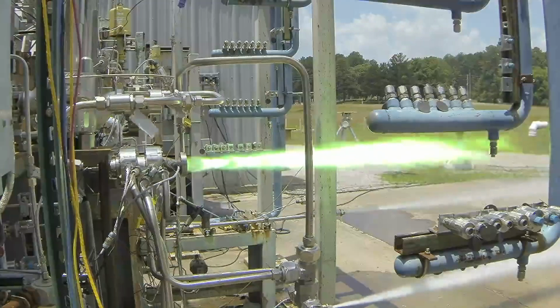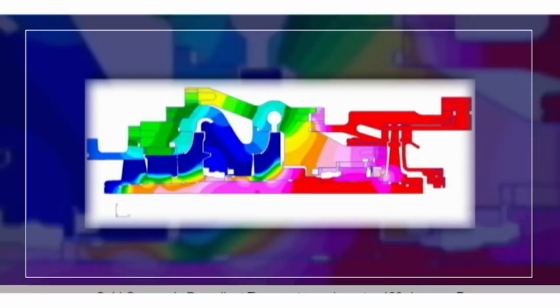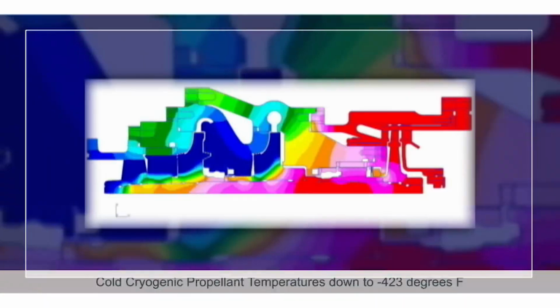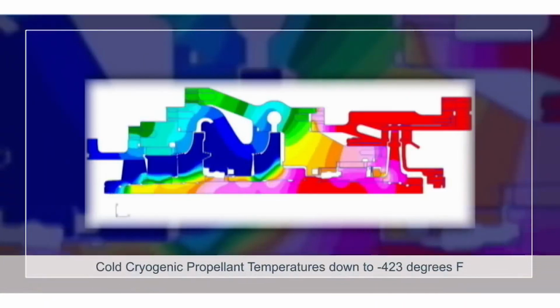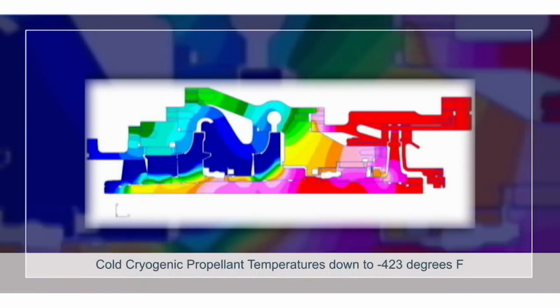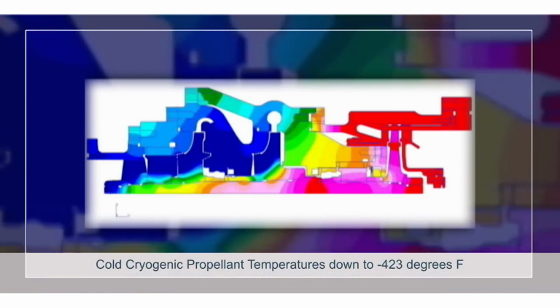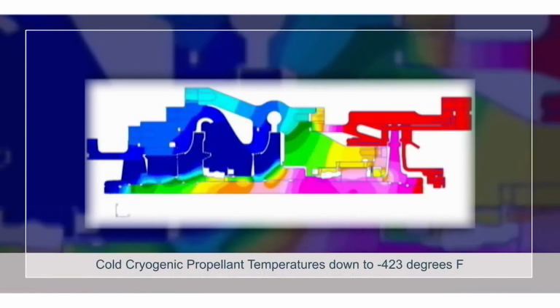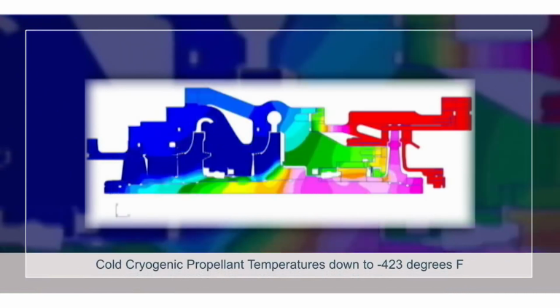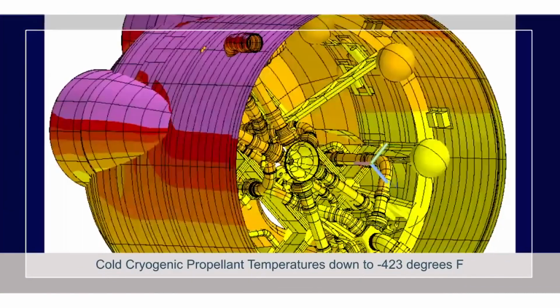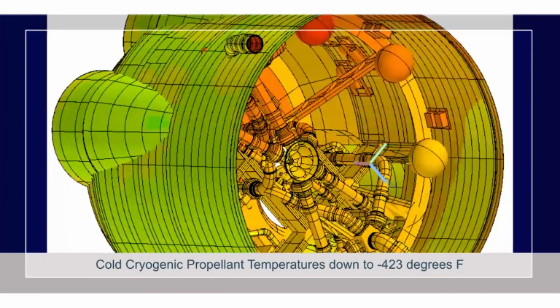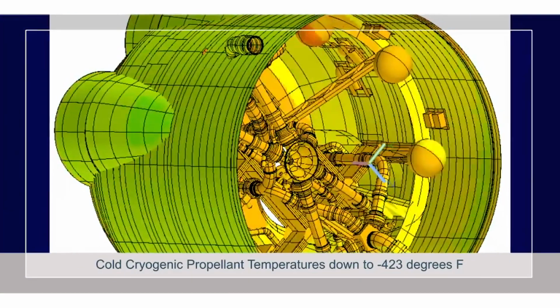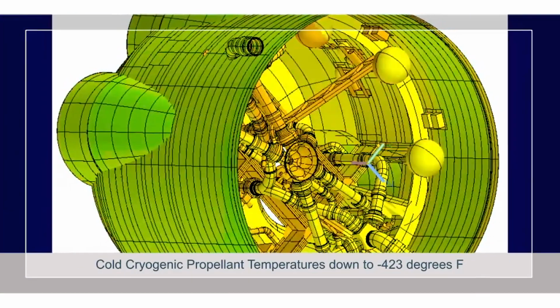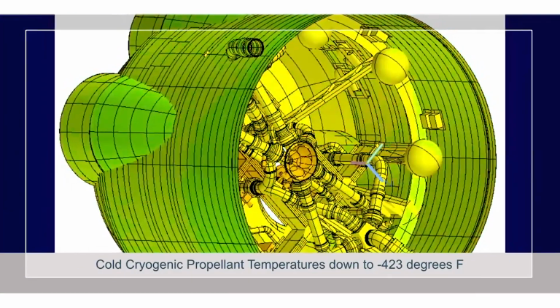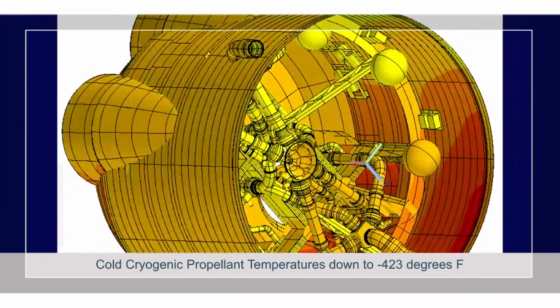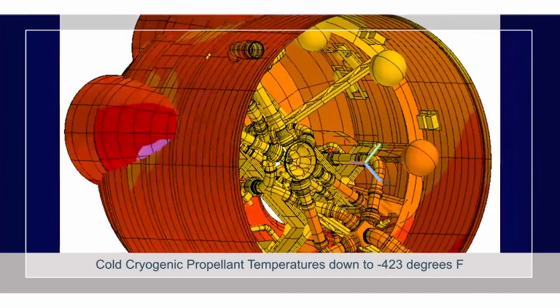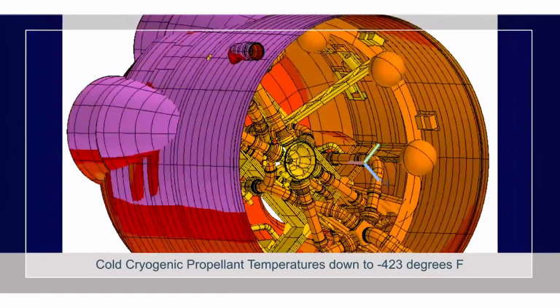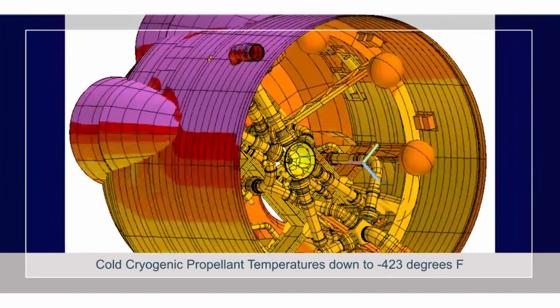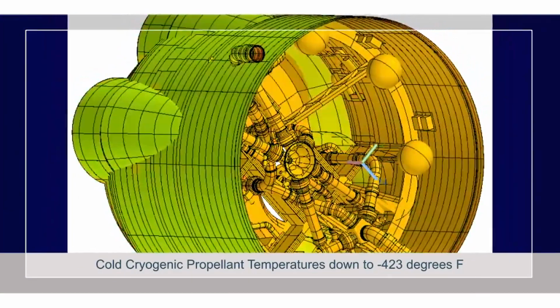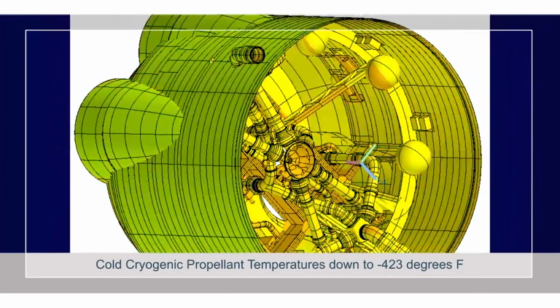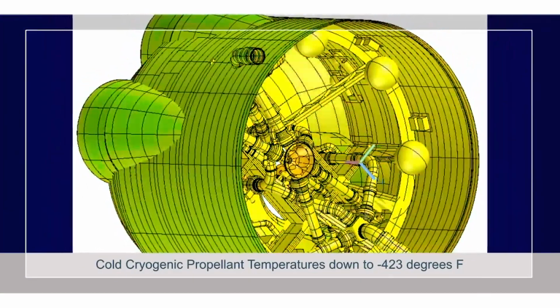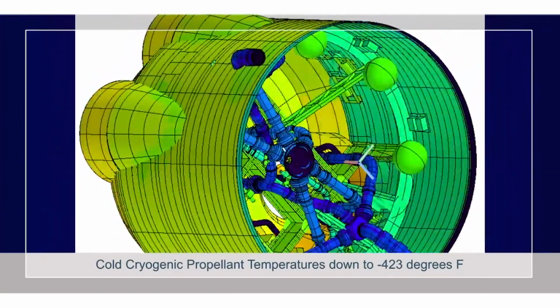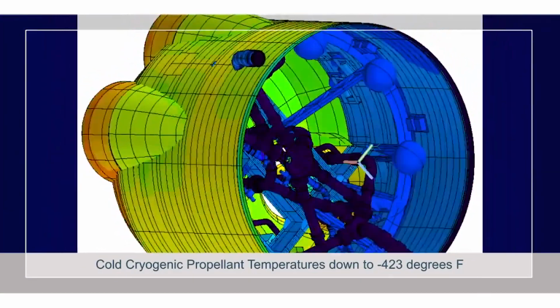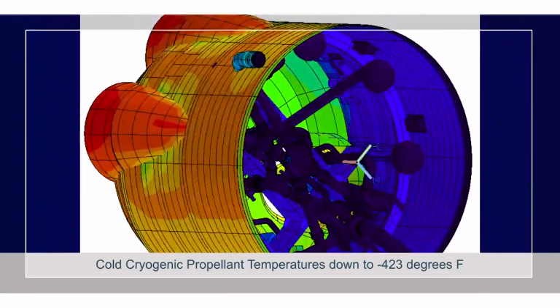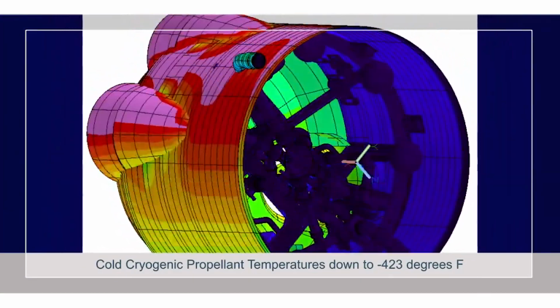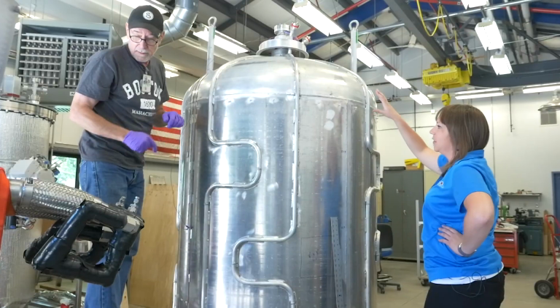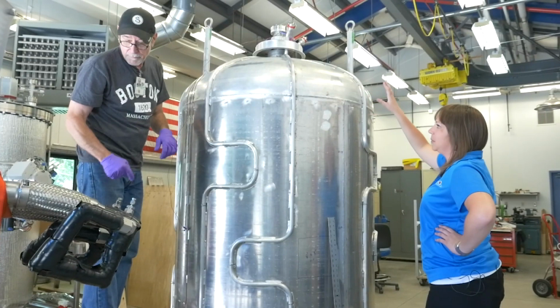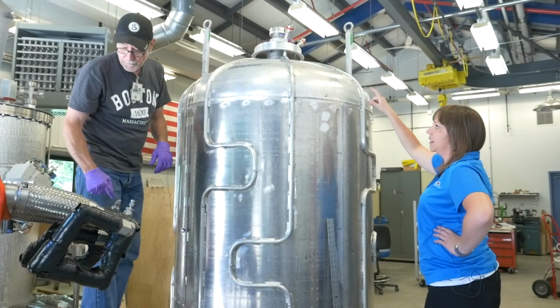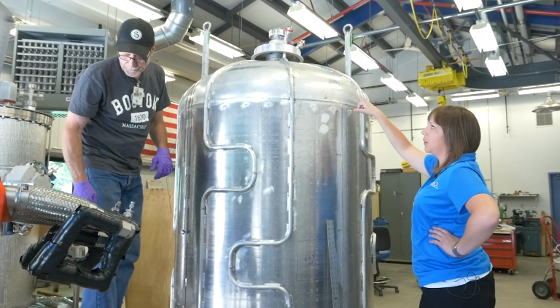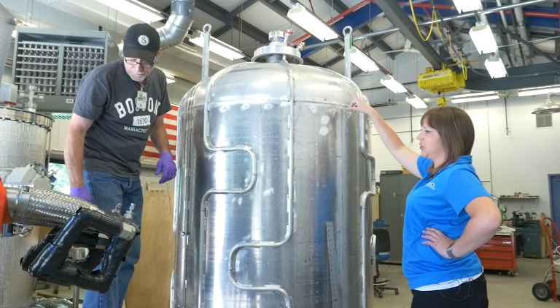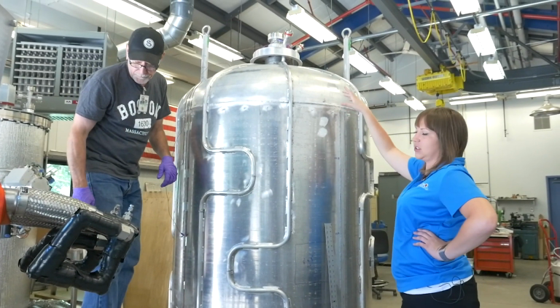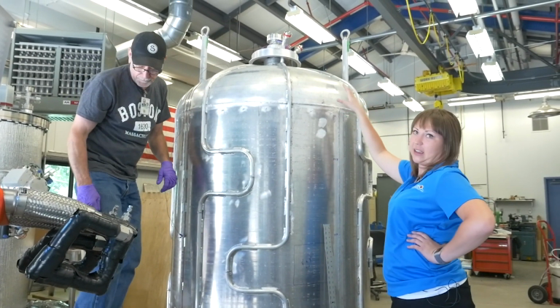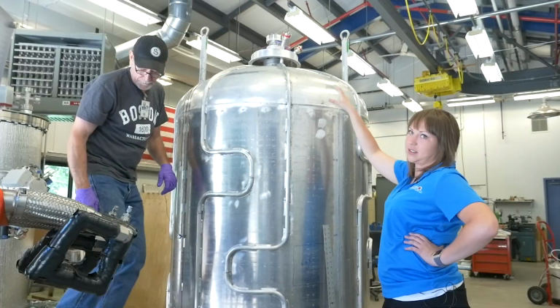Instead, if we make them really, really cold, they turn into a liquid, so they're way more efficient to store. So this is going to be a liquid oxygen test.